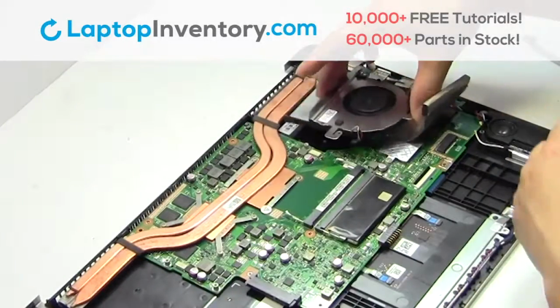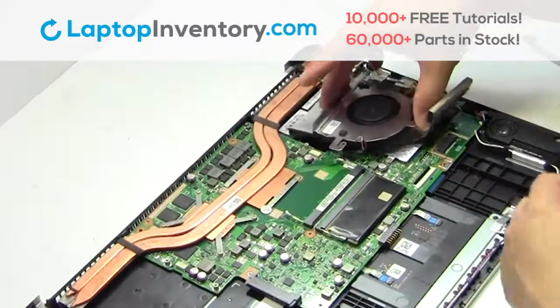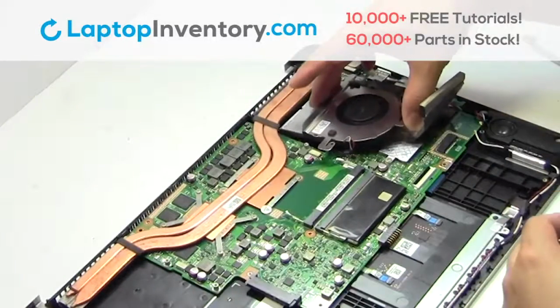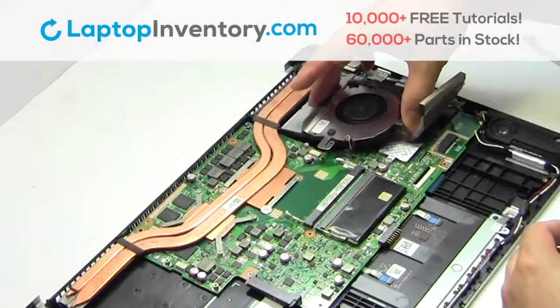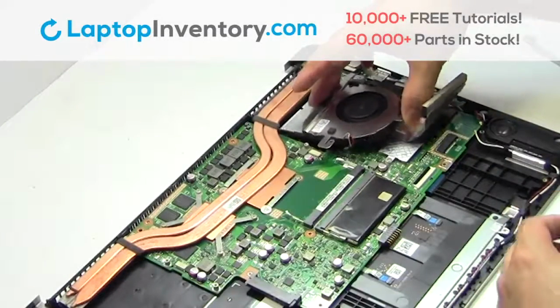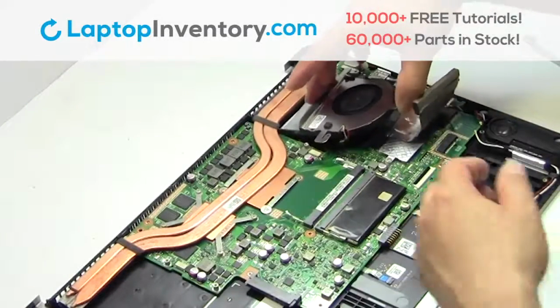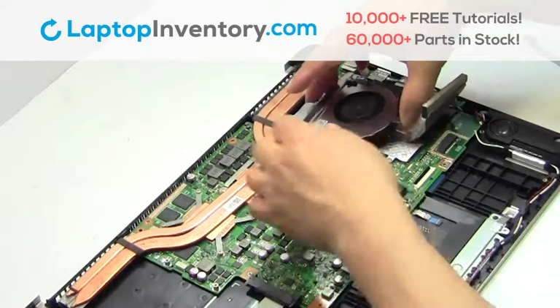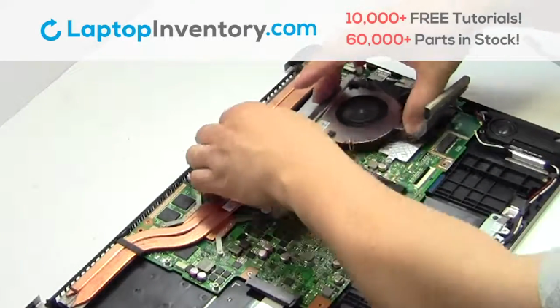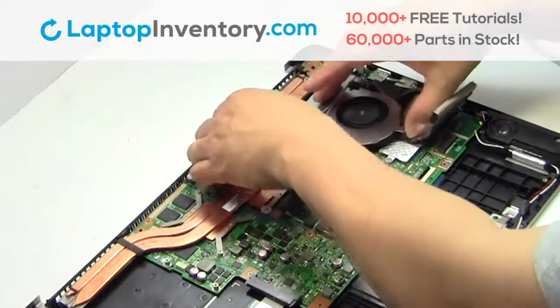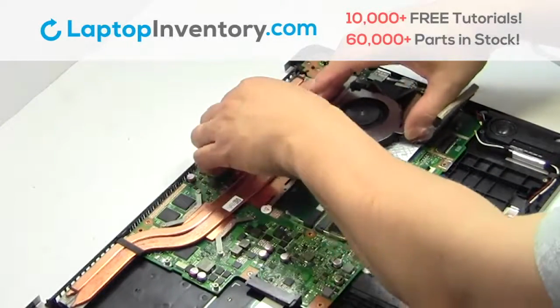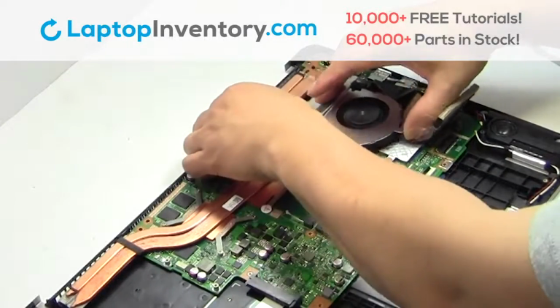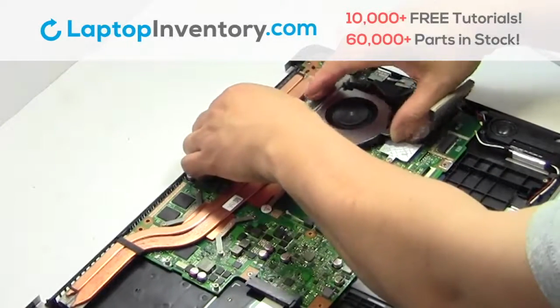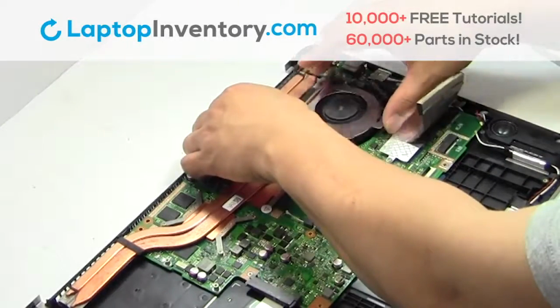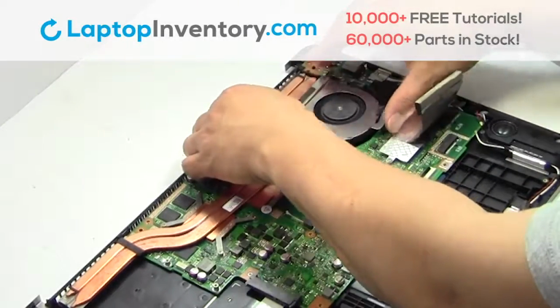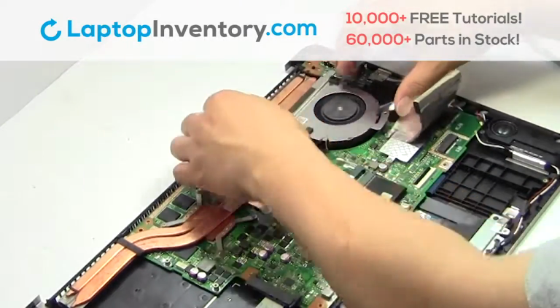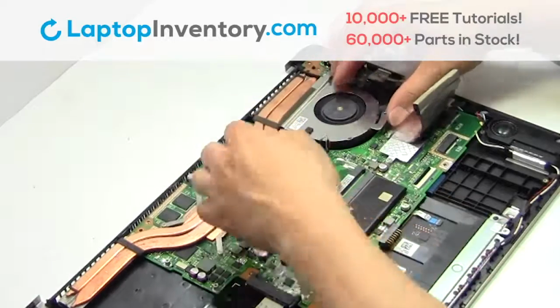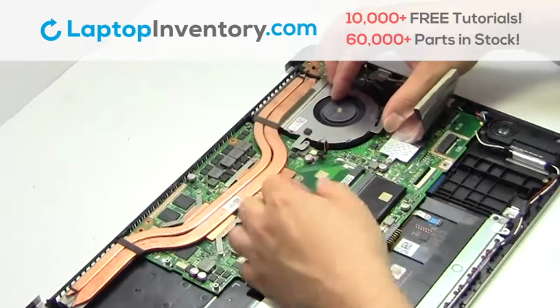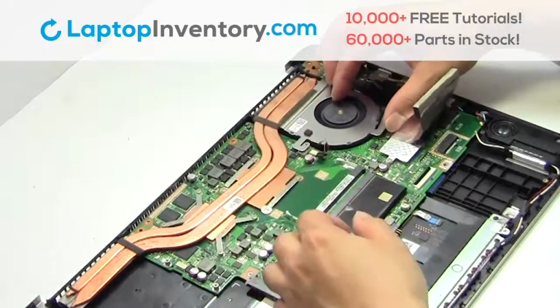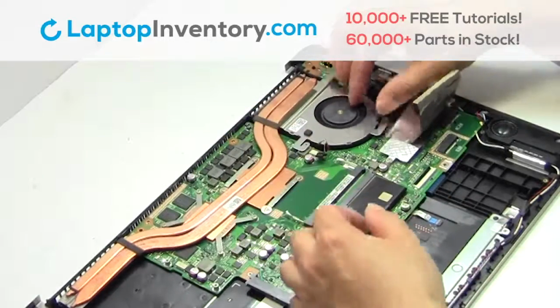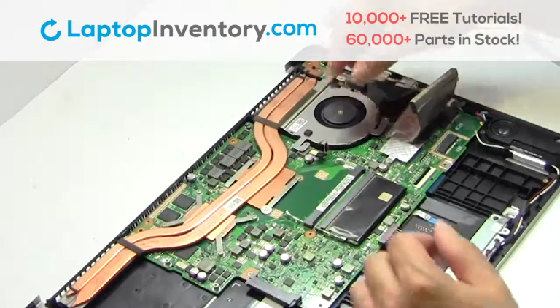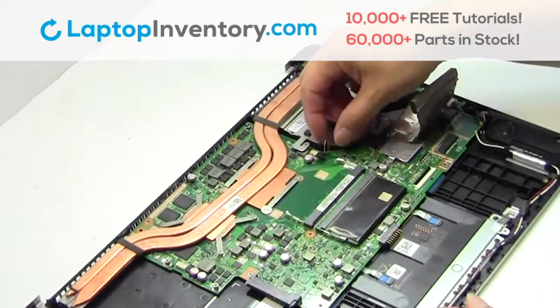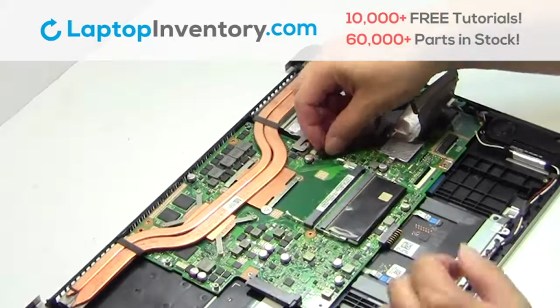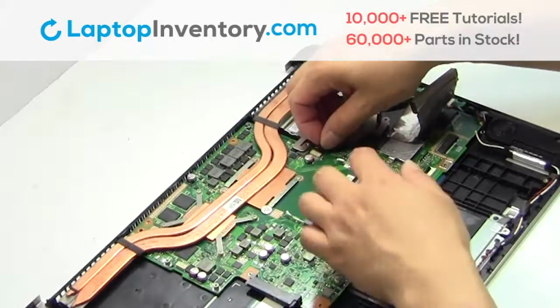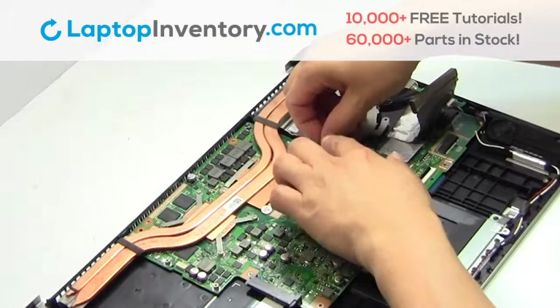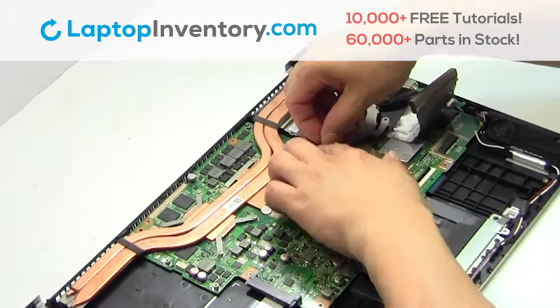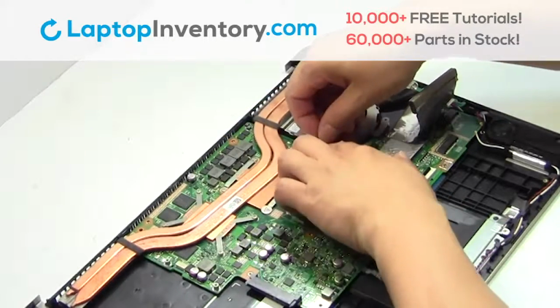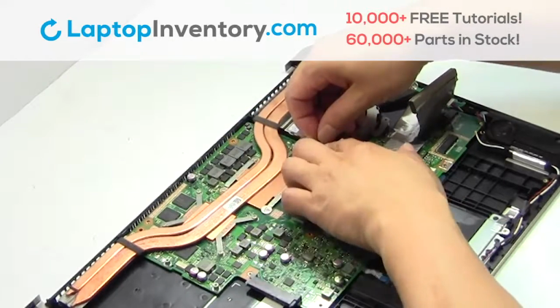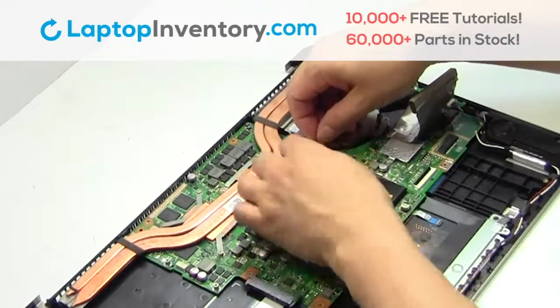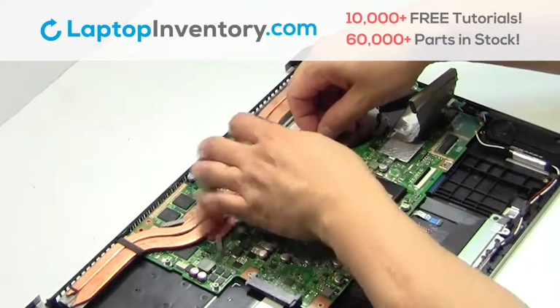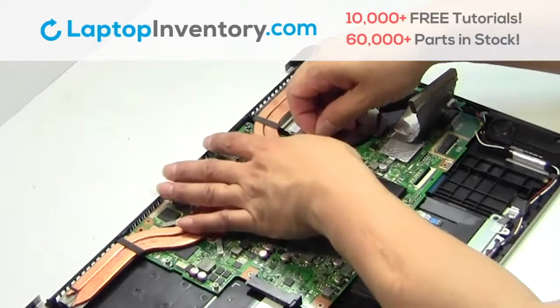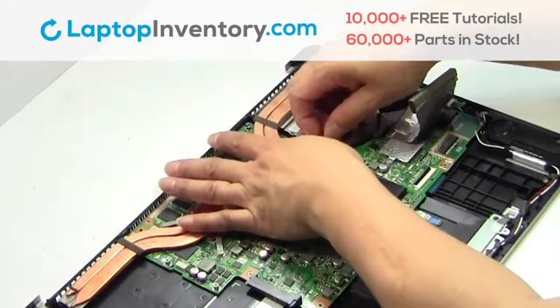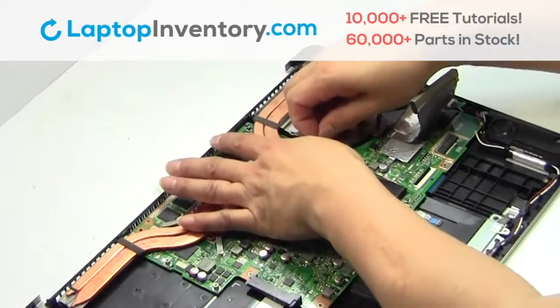We will now install your new laptop fan. Plug the cable back in.